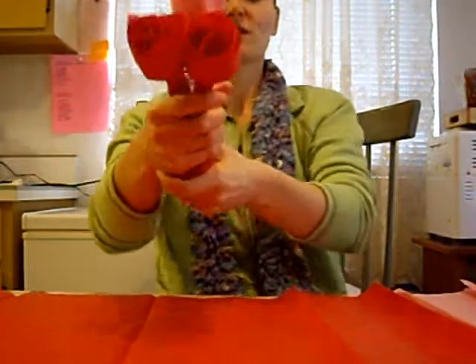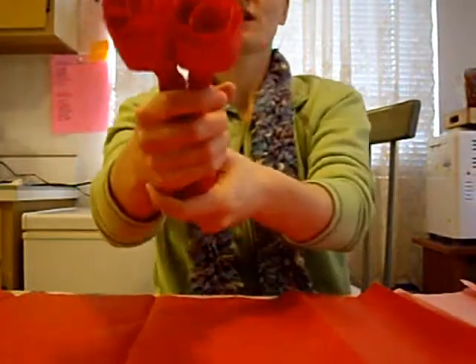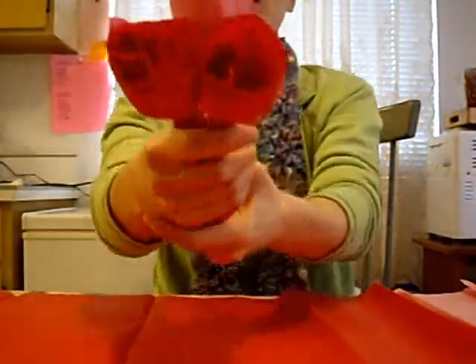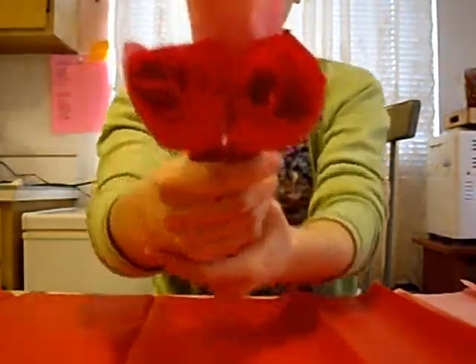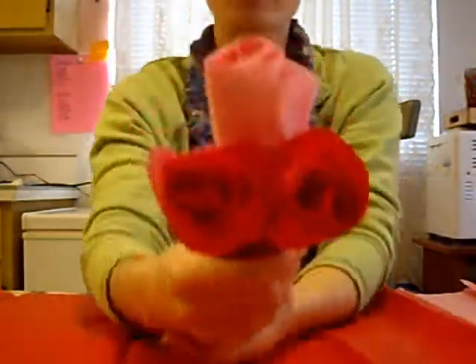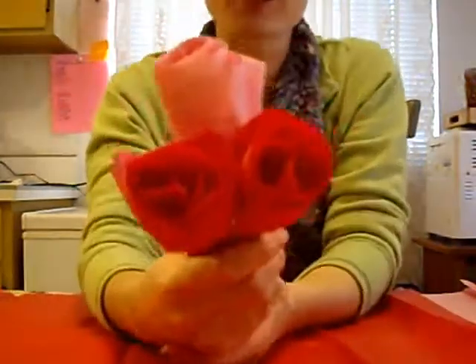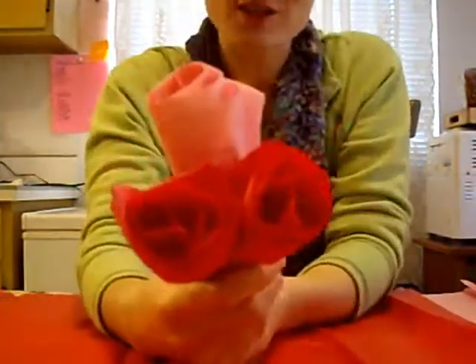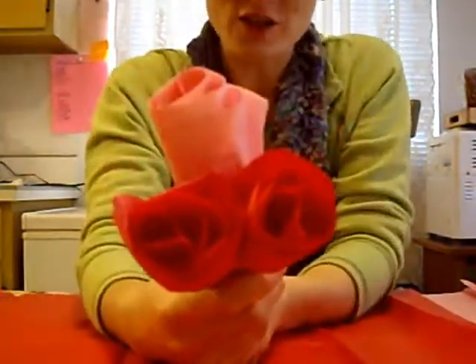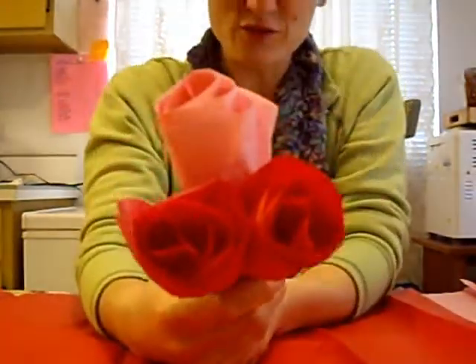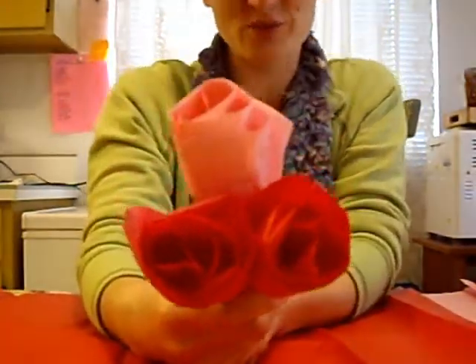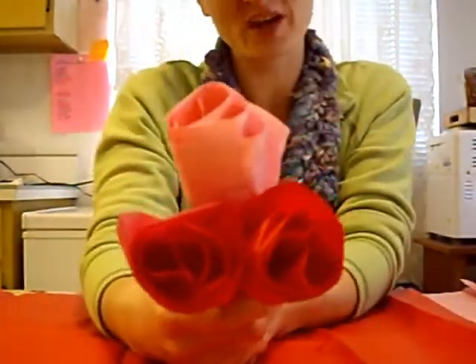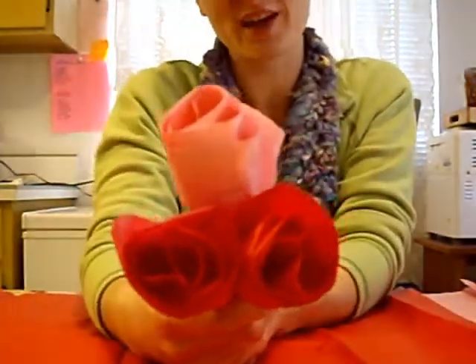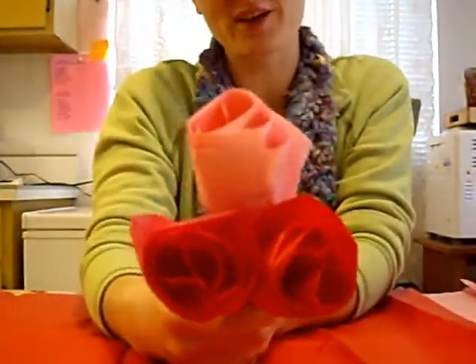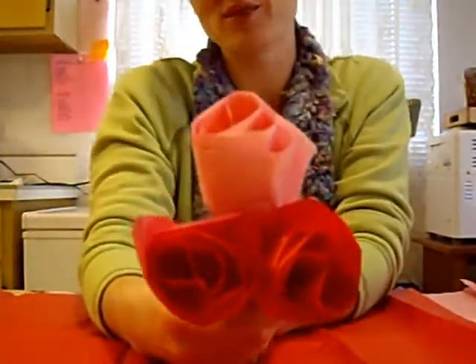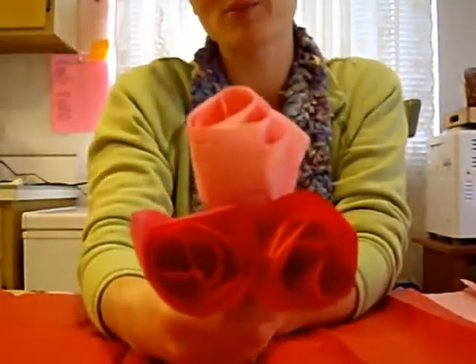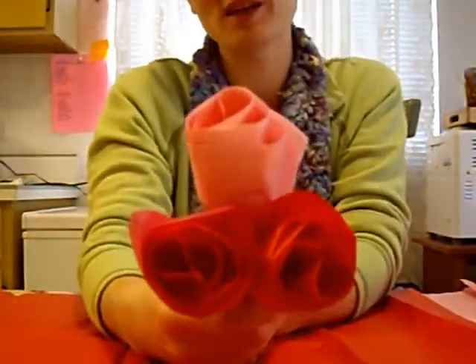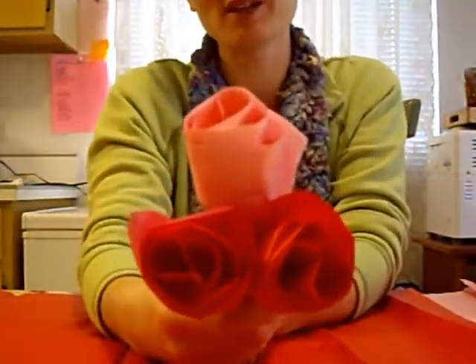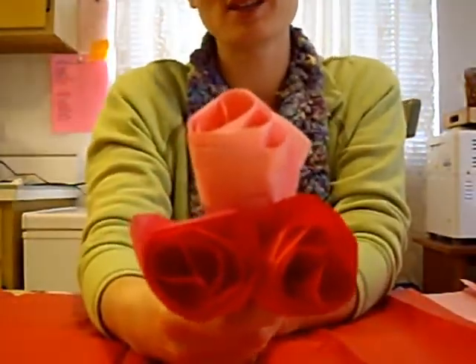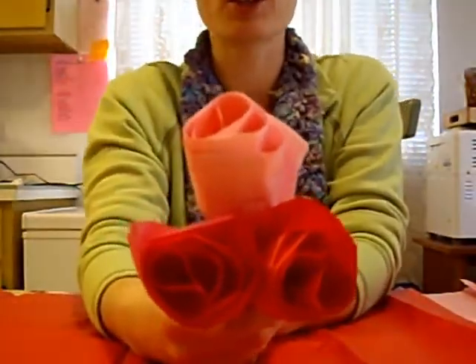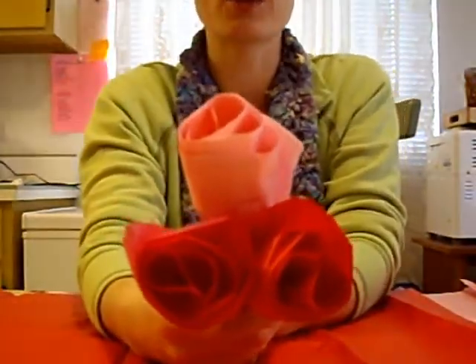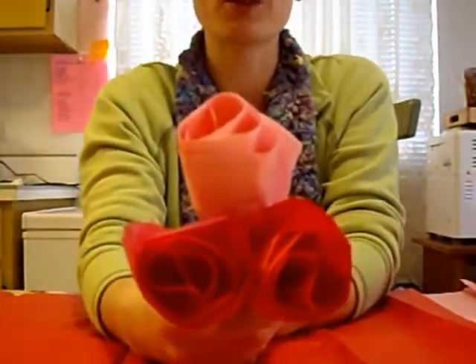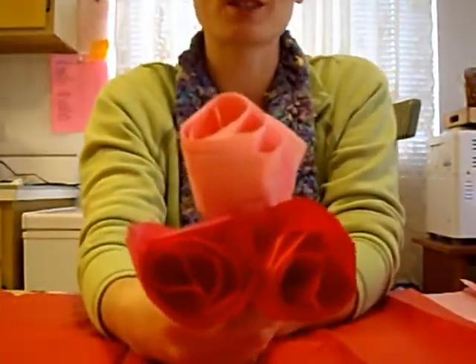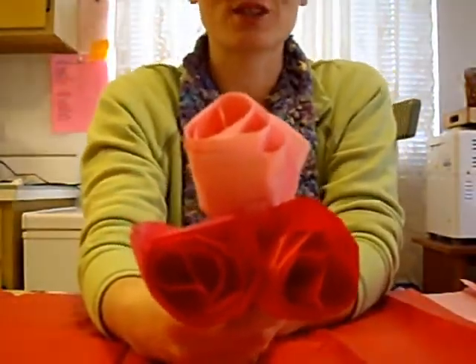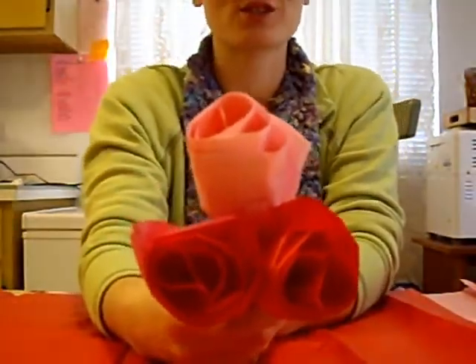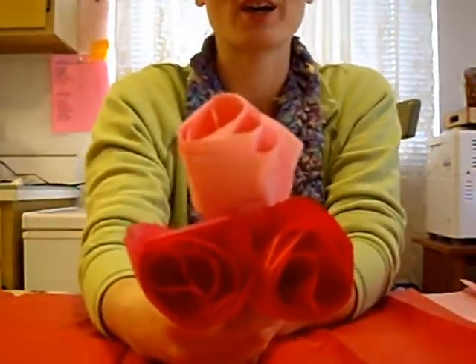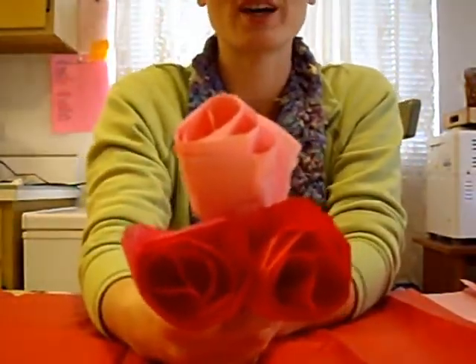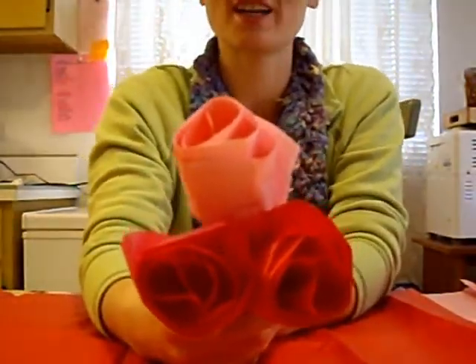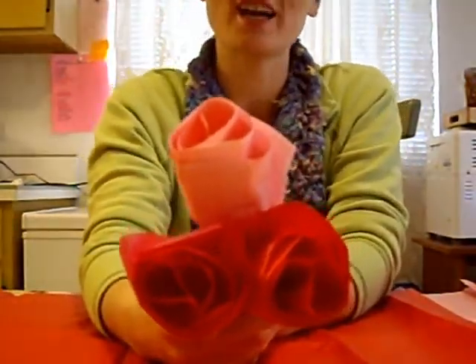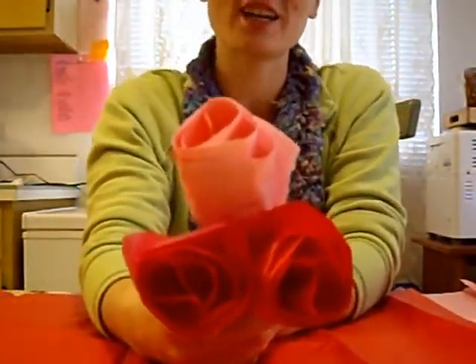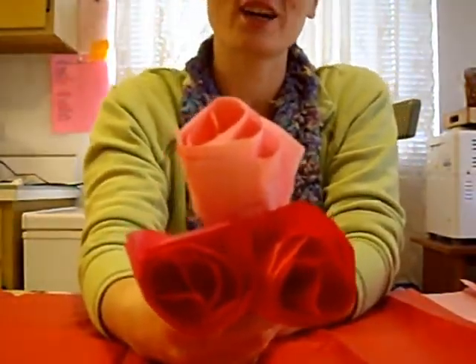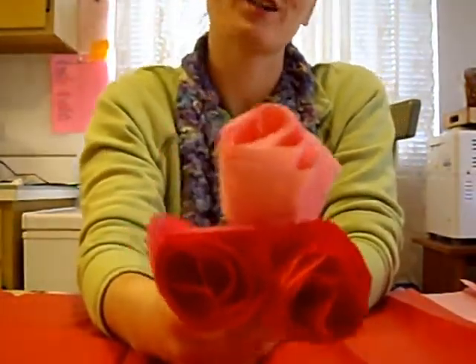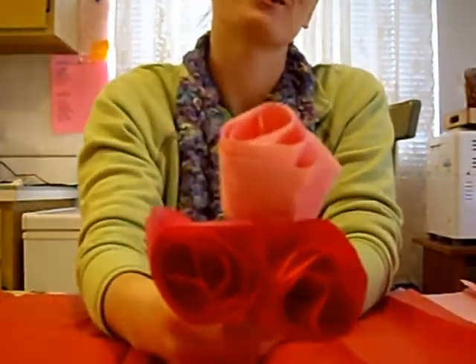And you can make yourself a bouquet of as many tissue roses as you like in any color.